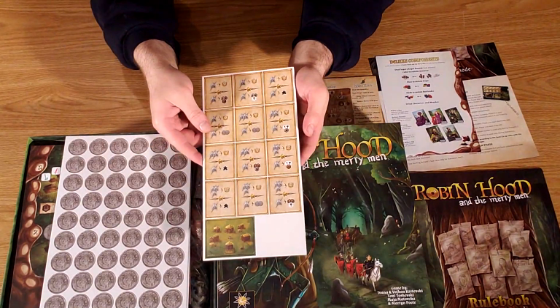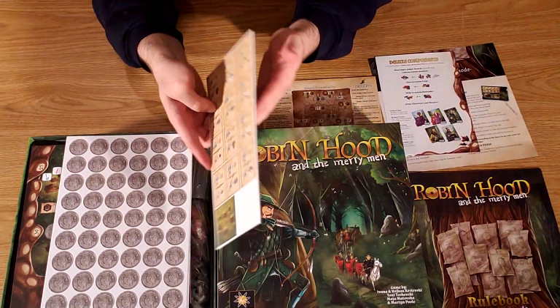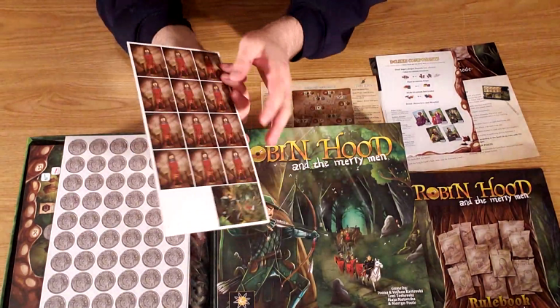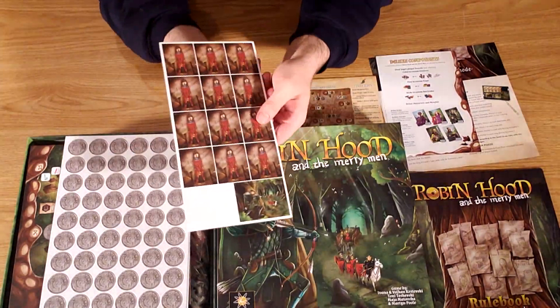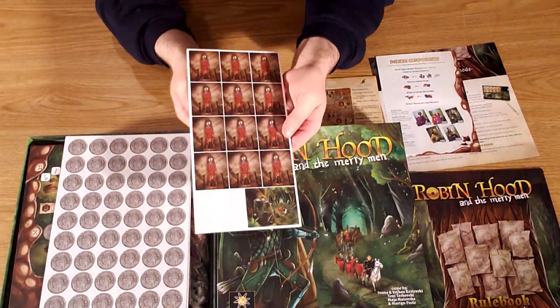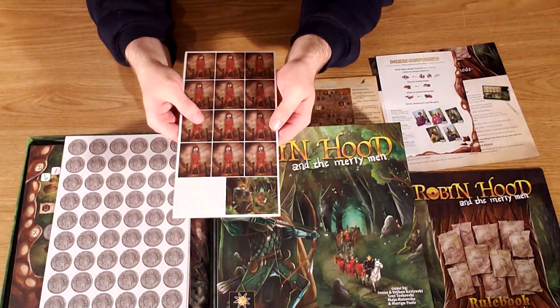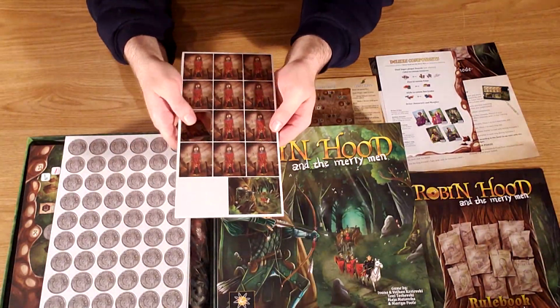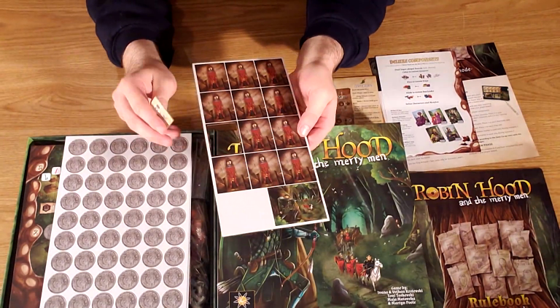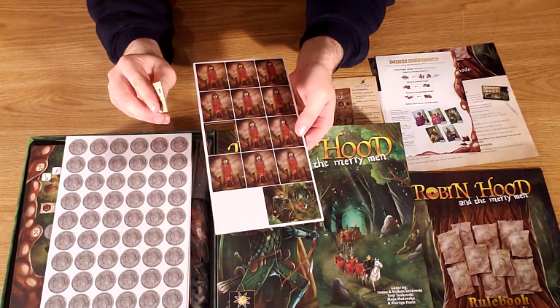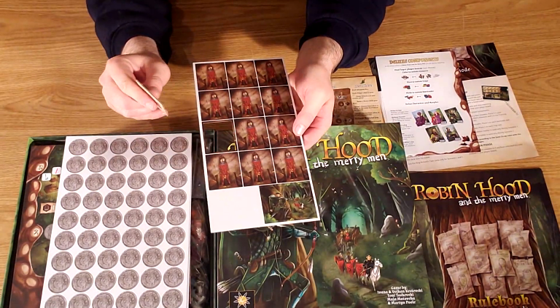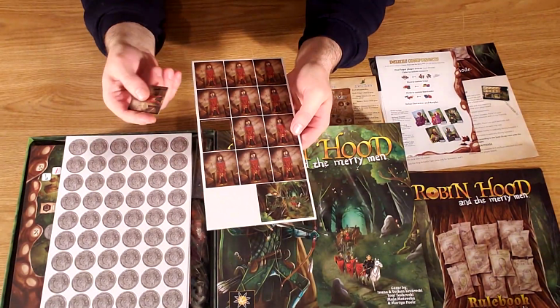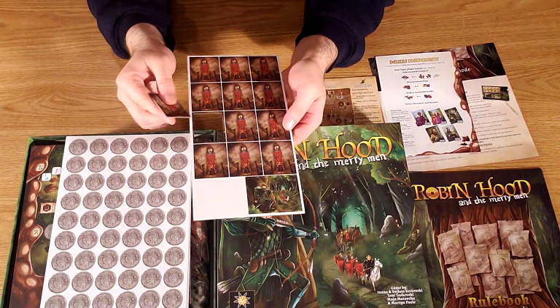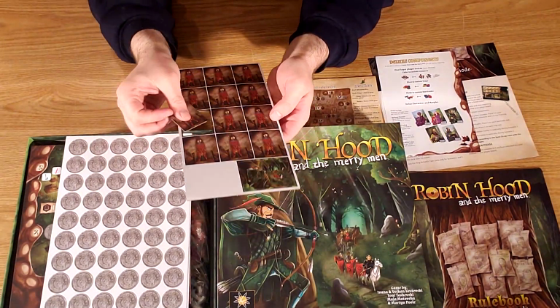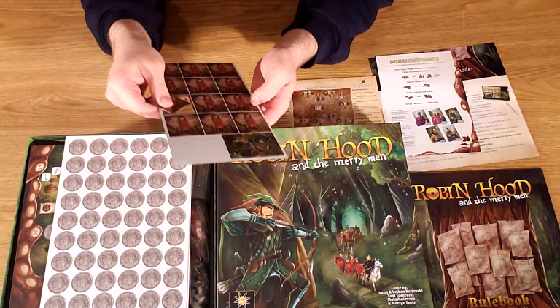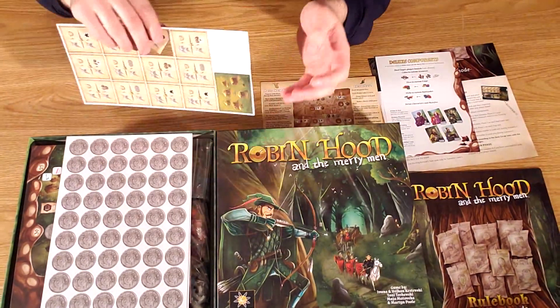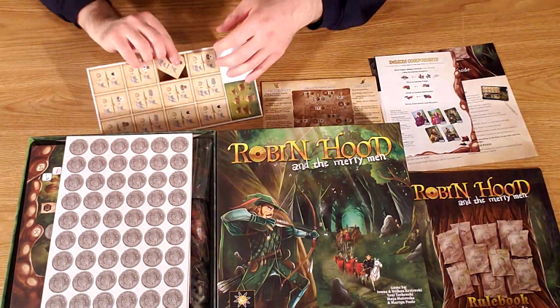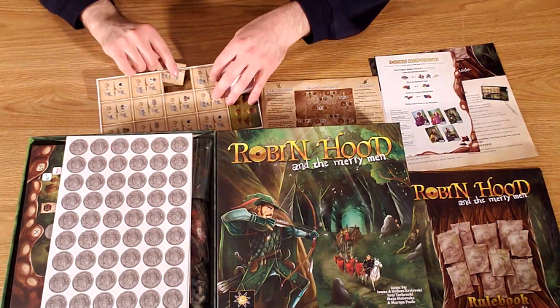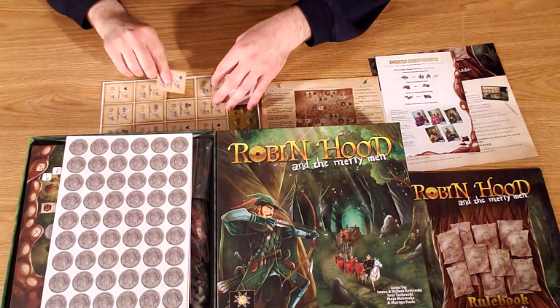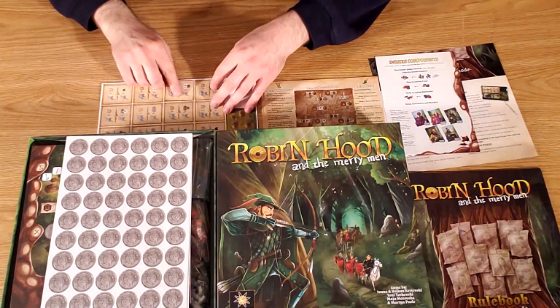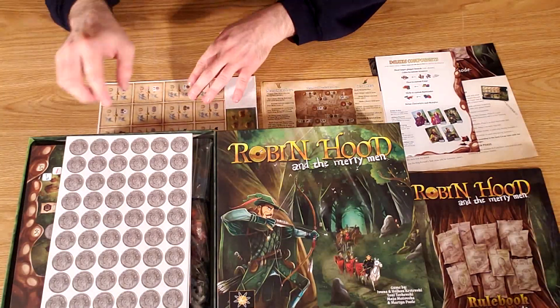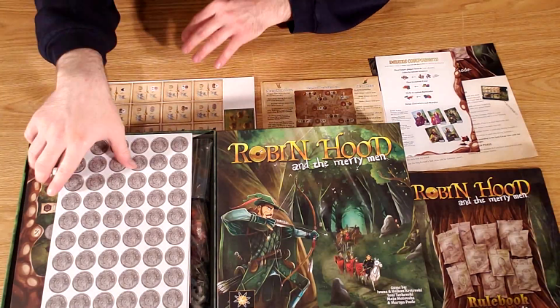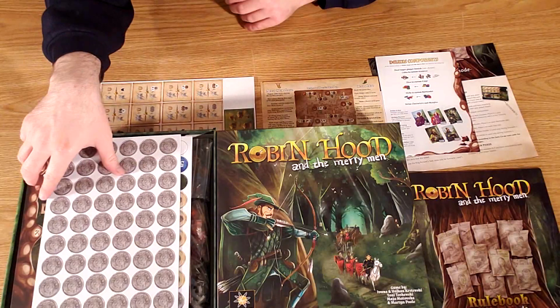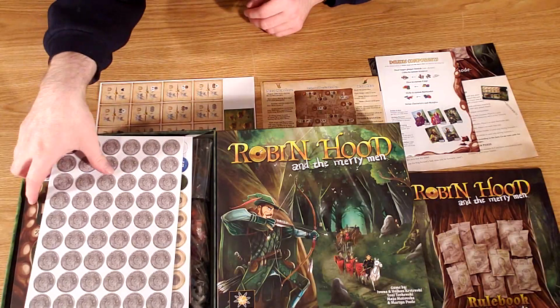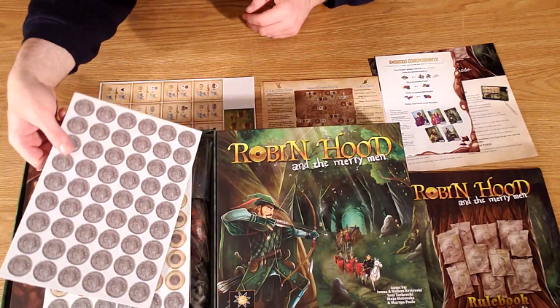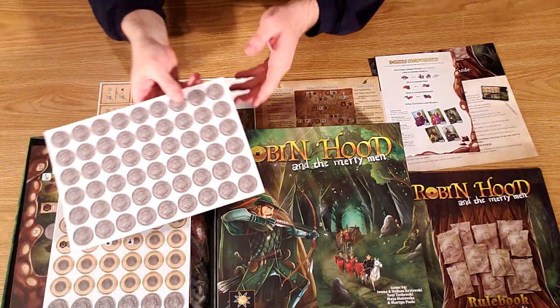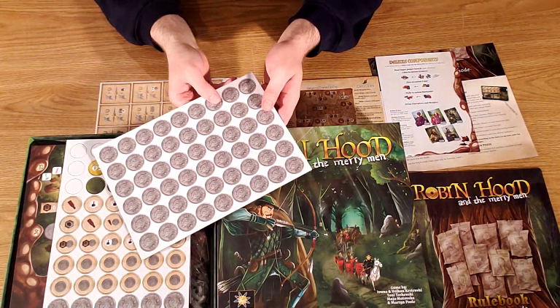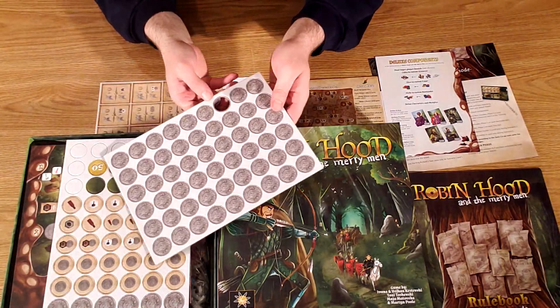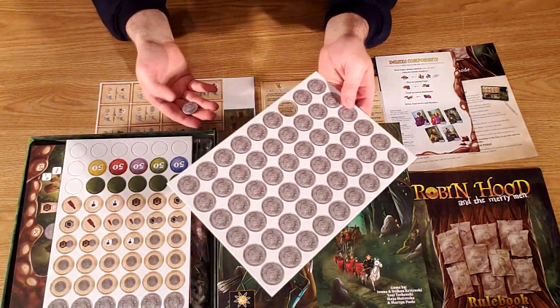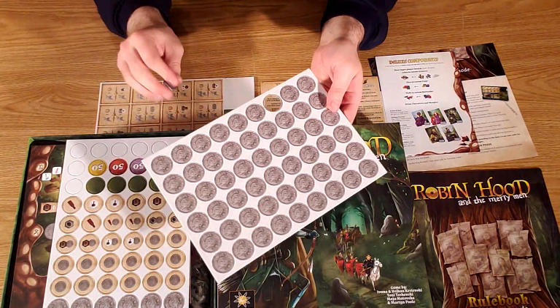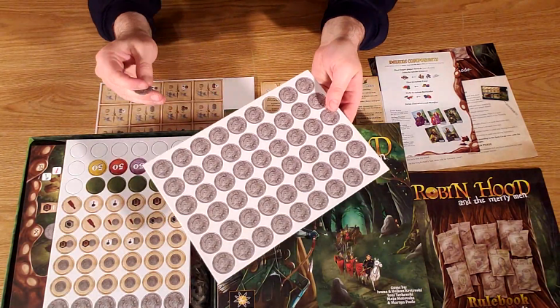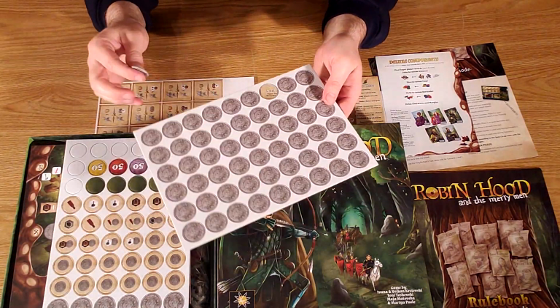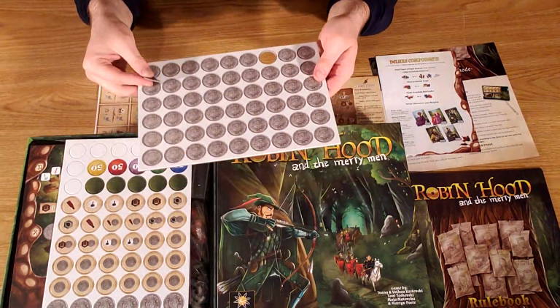Nice large tile tokens. They punch out super easily and nice and cleanly. Good quality.